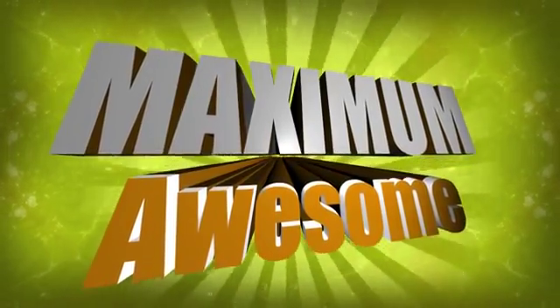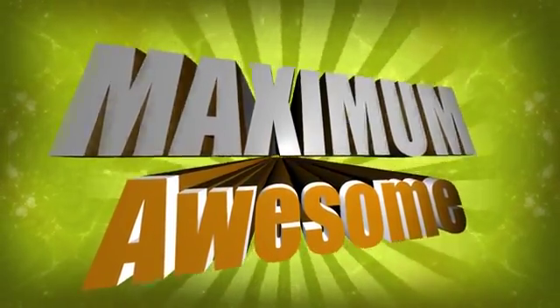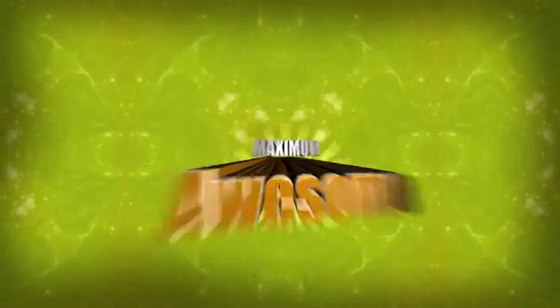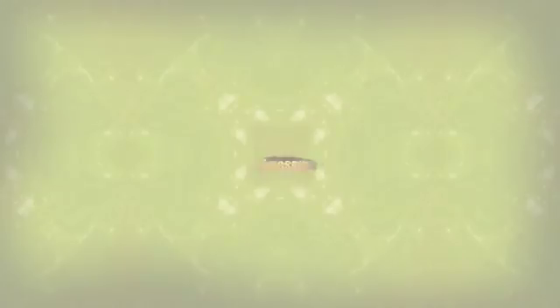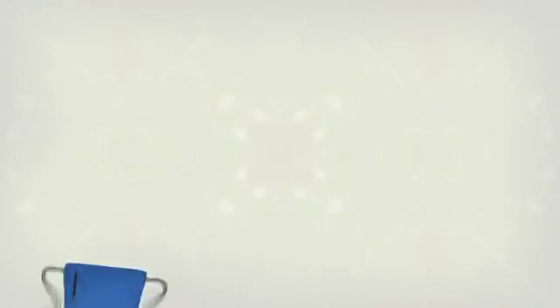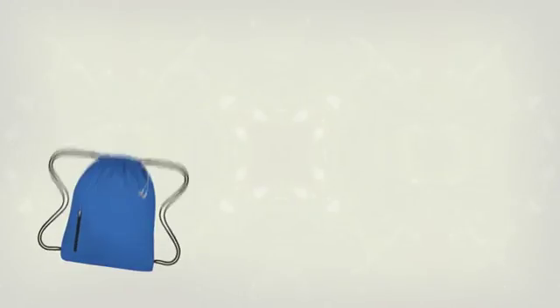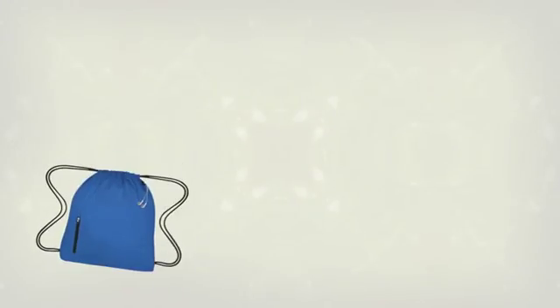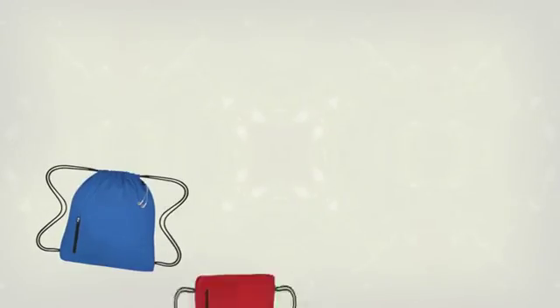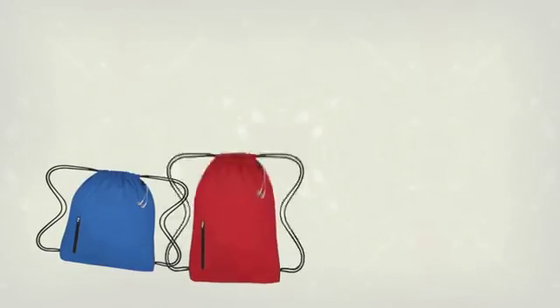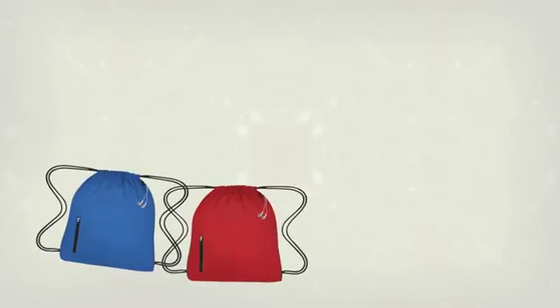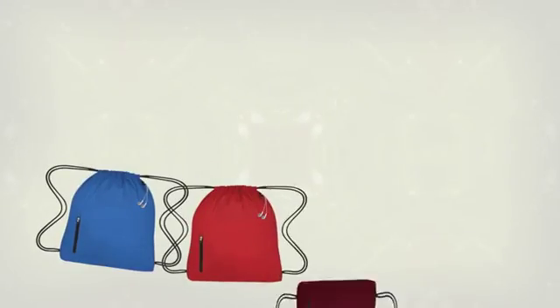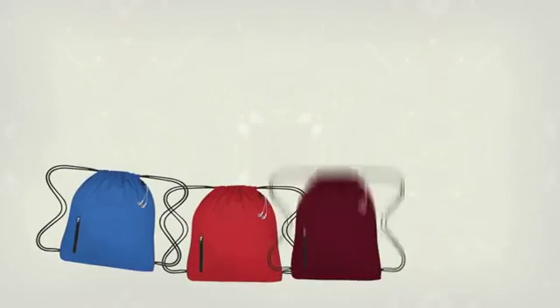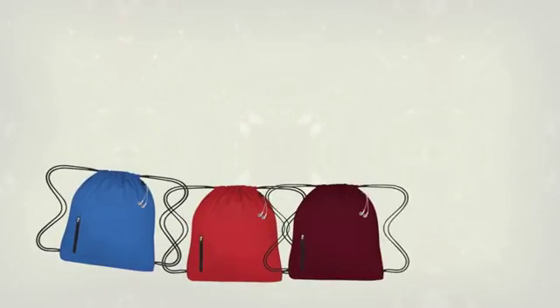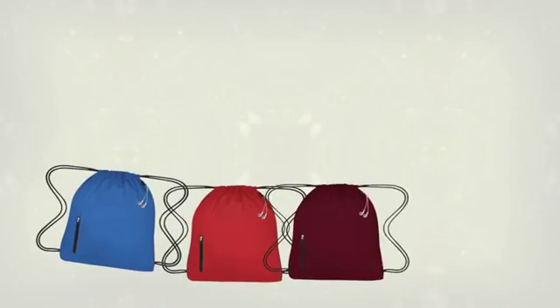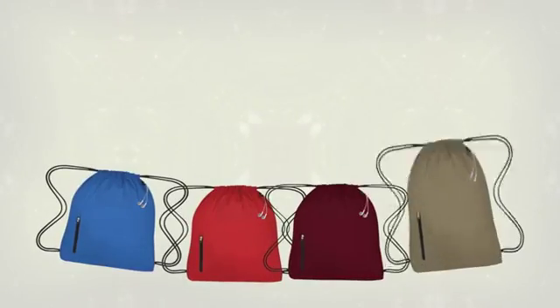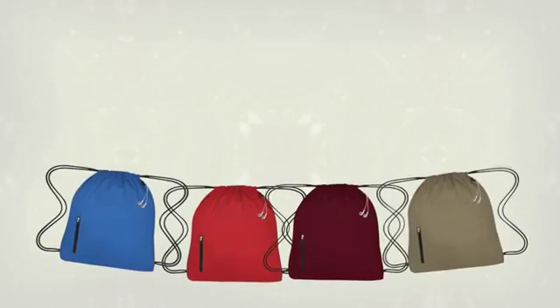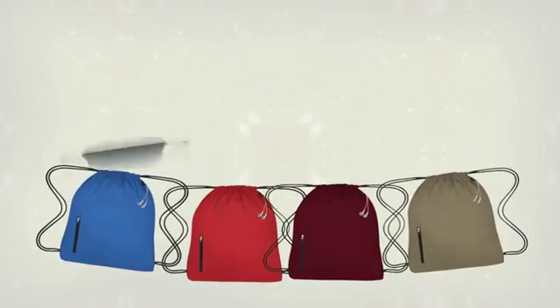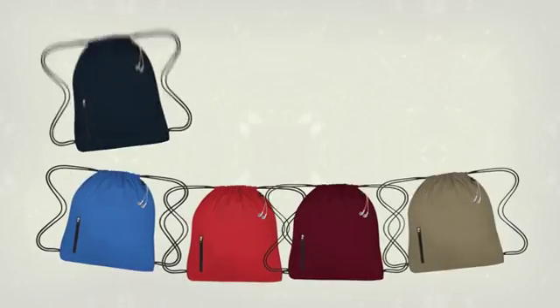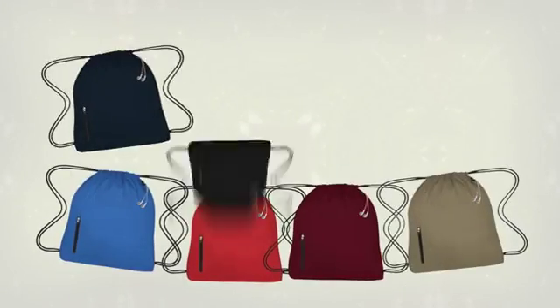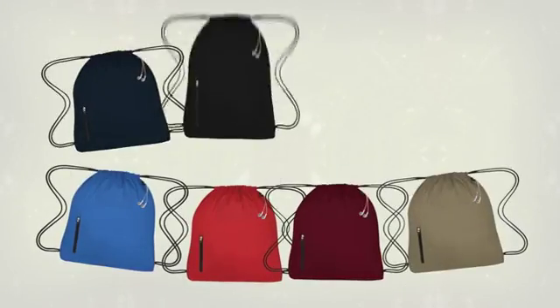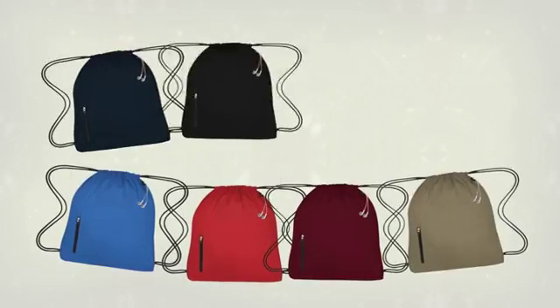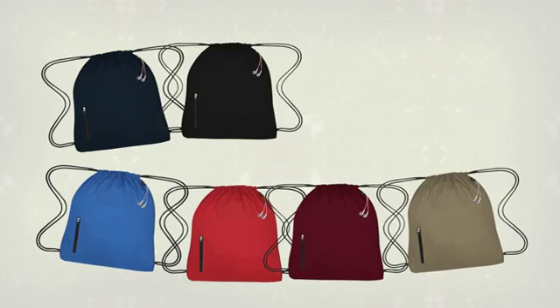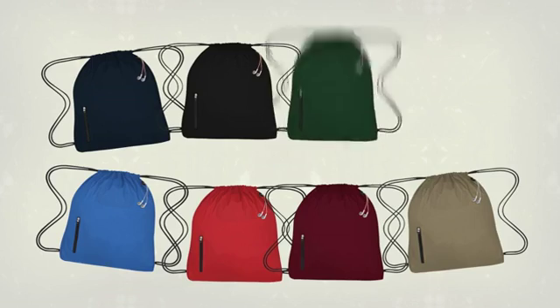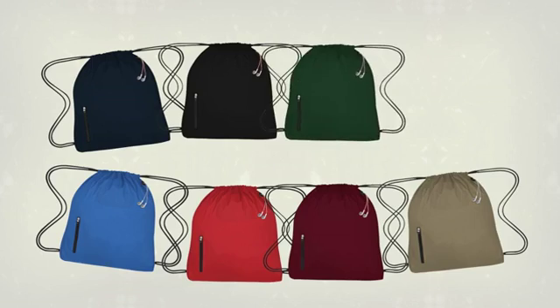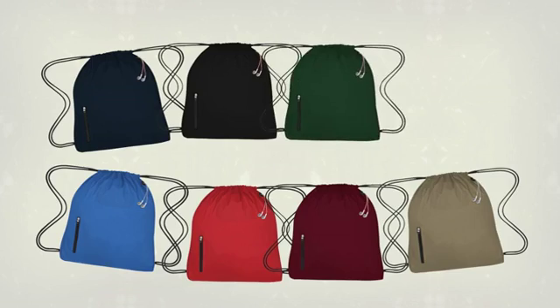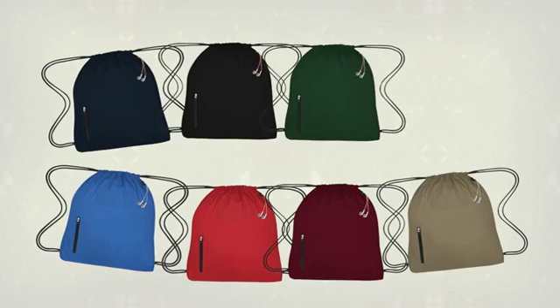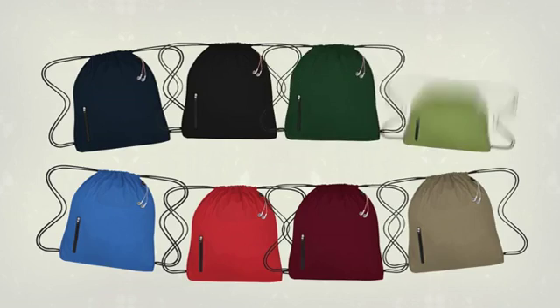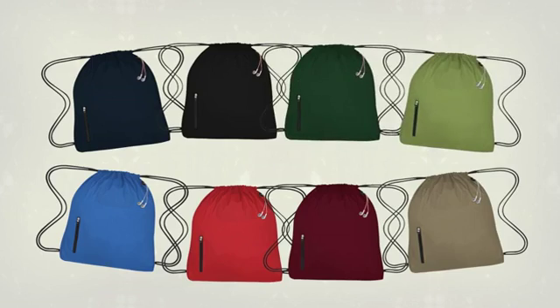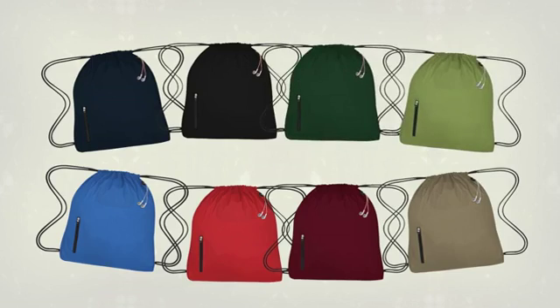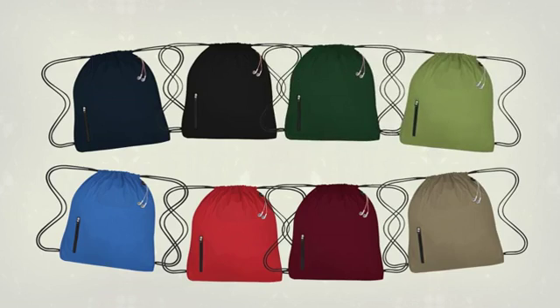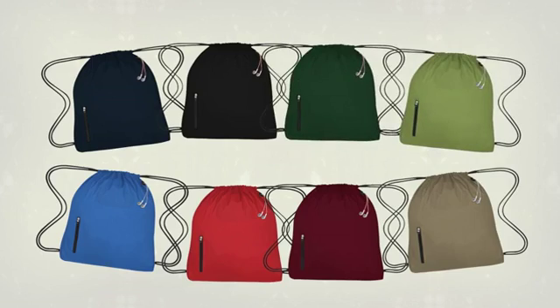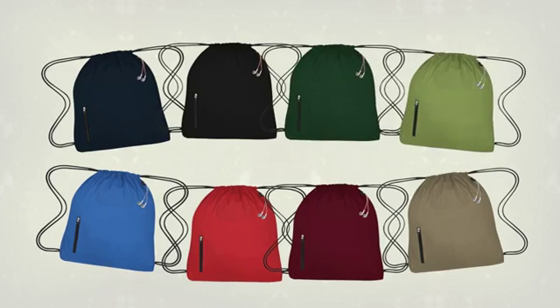So get yours in royal blue, red, burgundy, khaki, navy, black, forest, and even lime green.